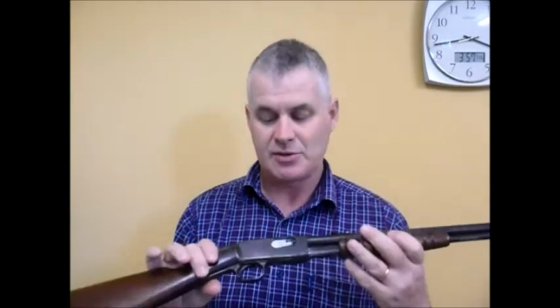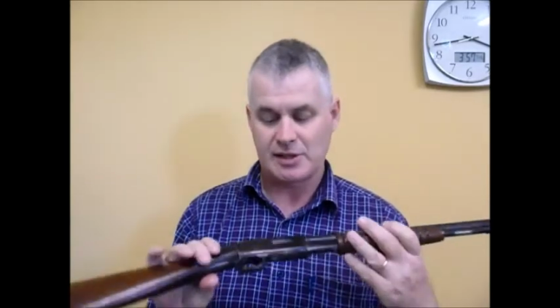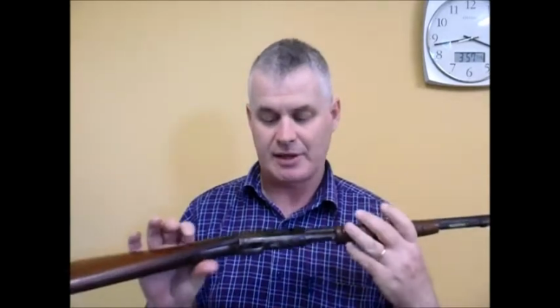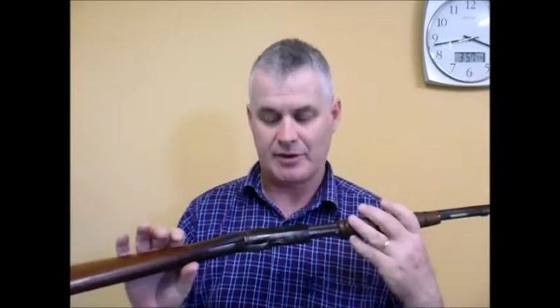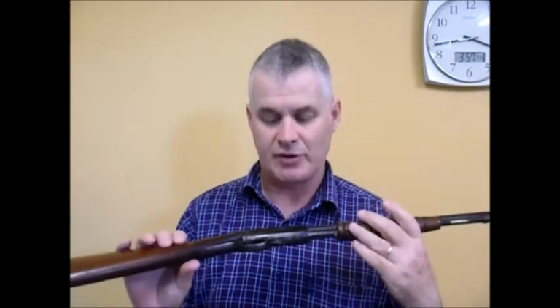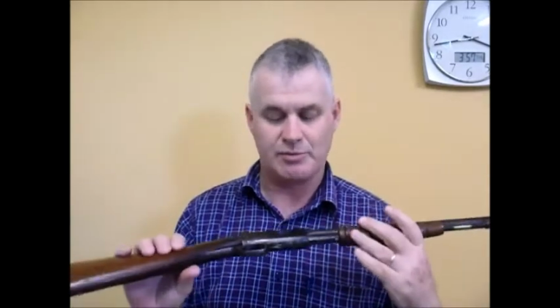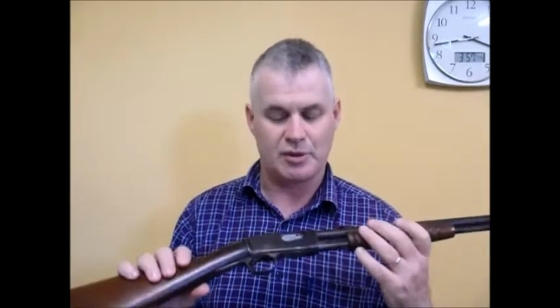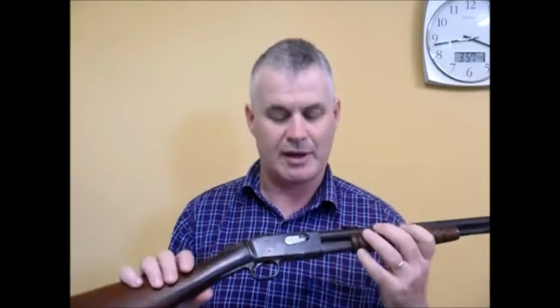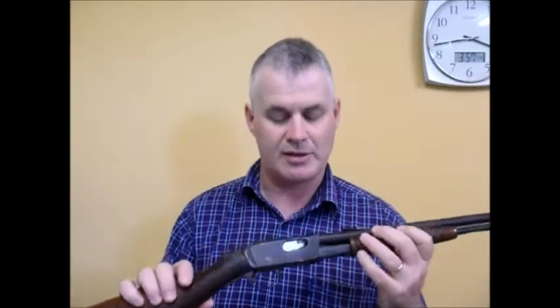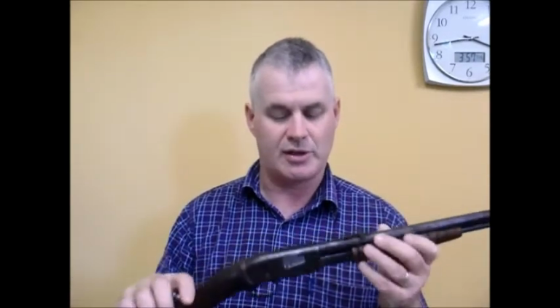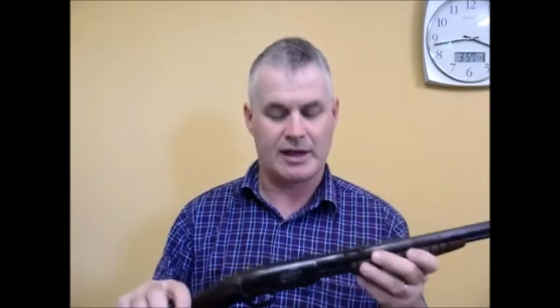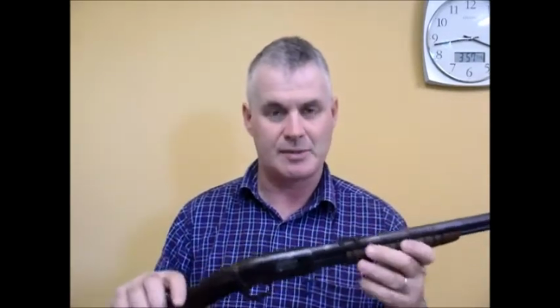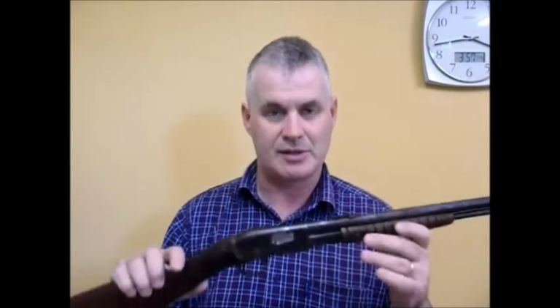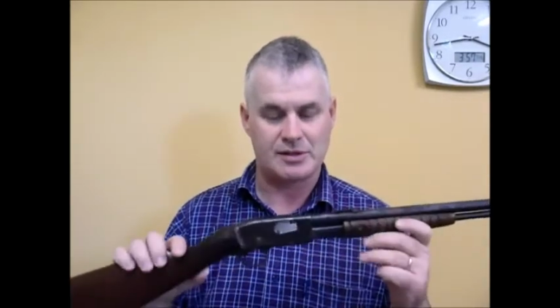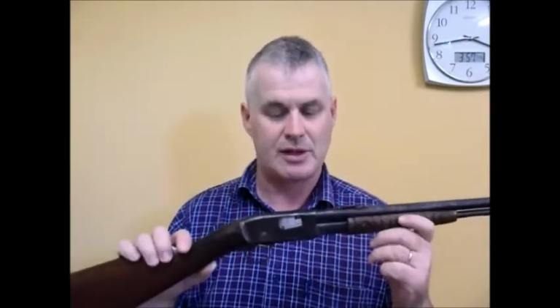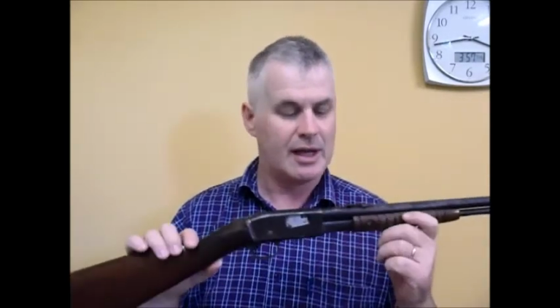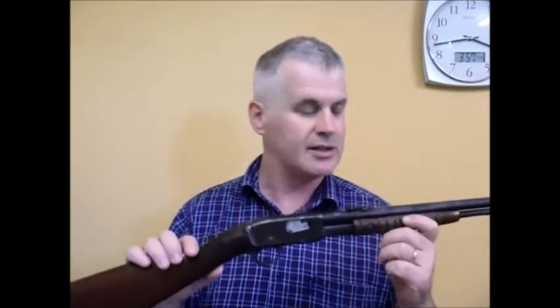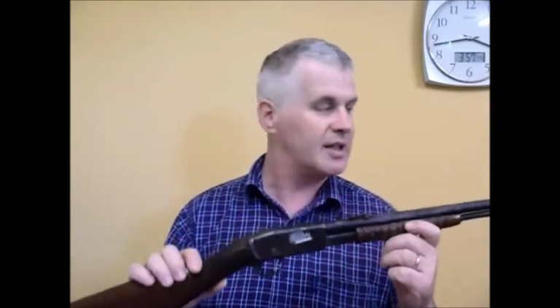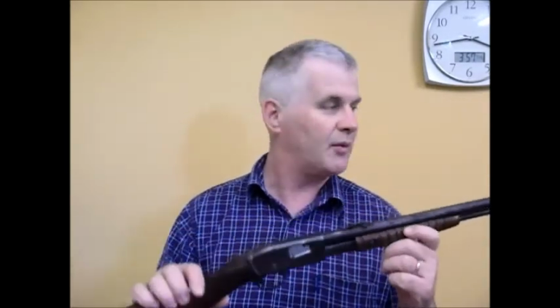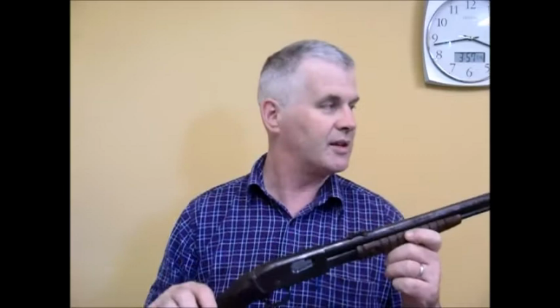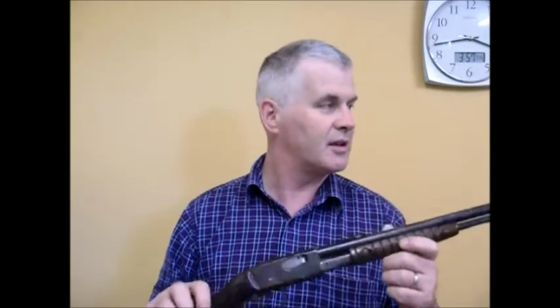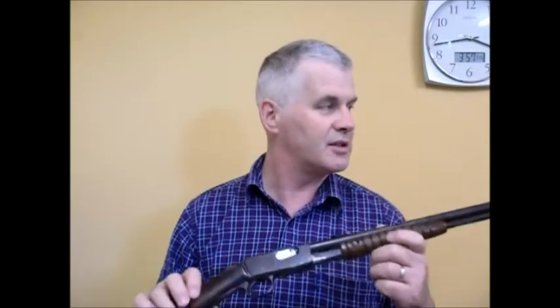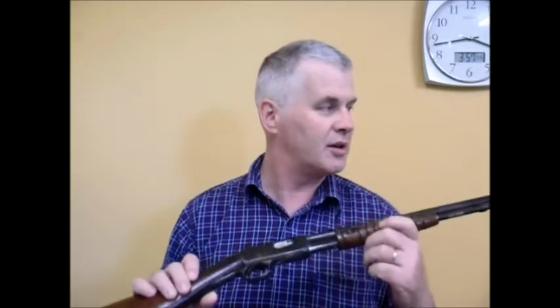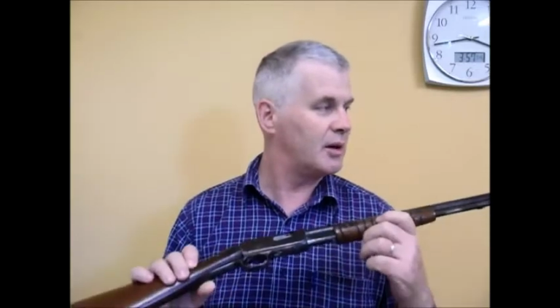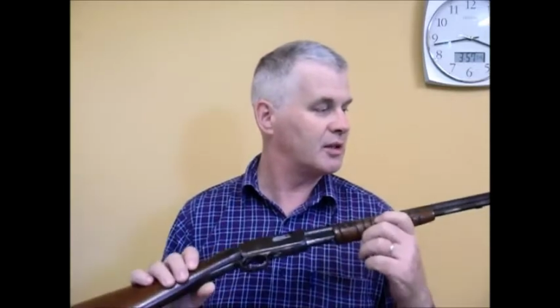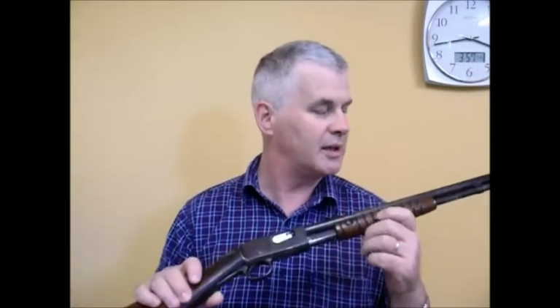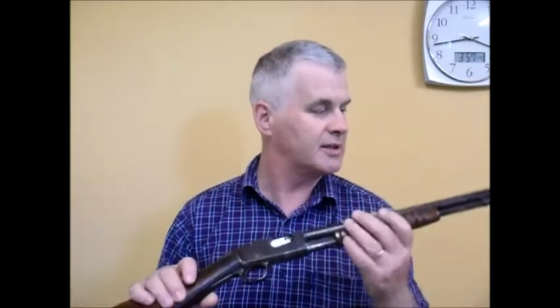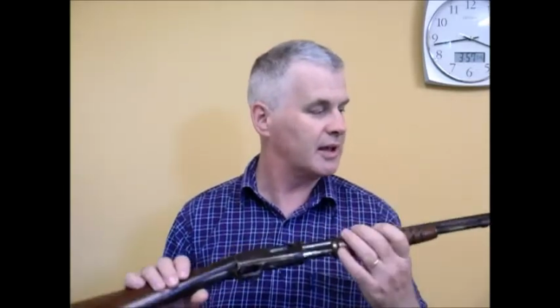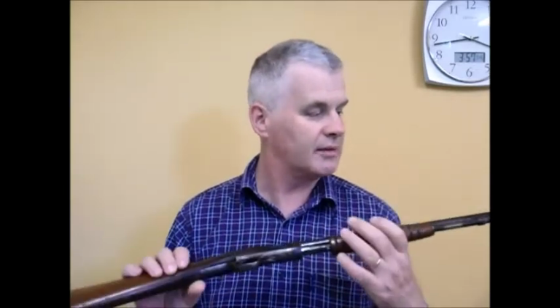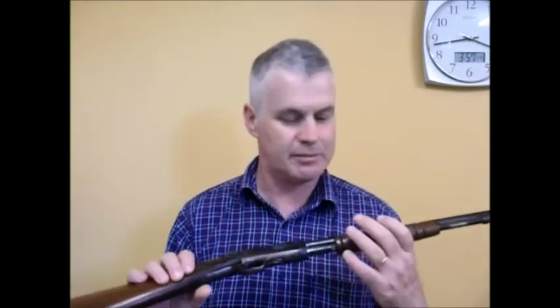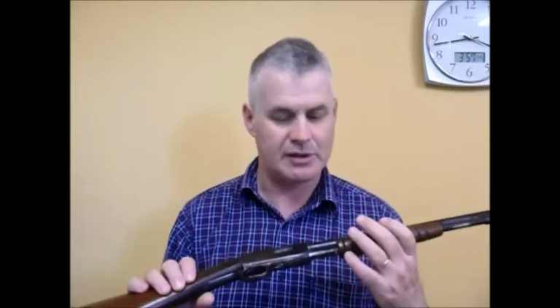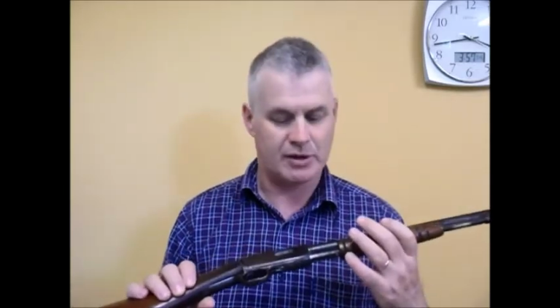But anyway, it's interesting to have. I've got a few John Browning-designed guns, but it's nice to have one designed by John Peterson — the other big designer.